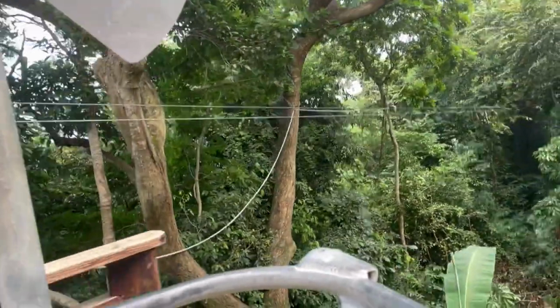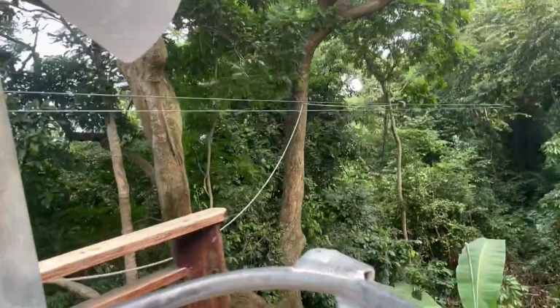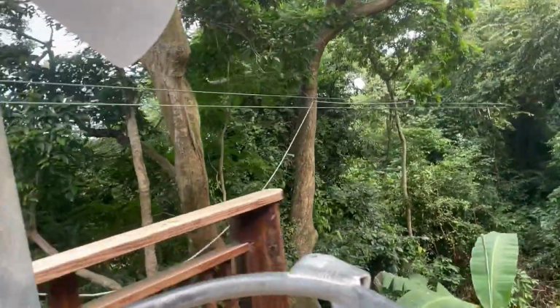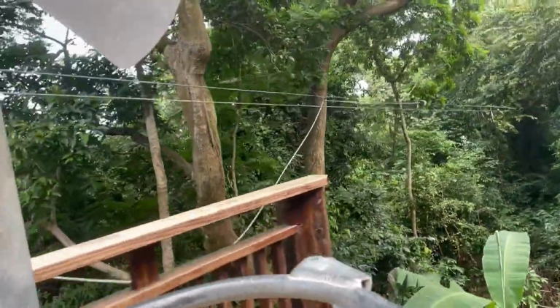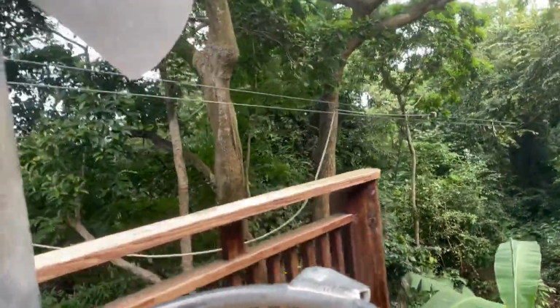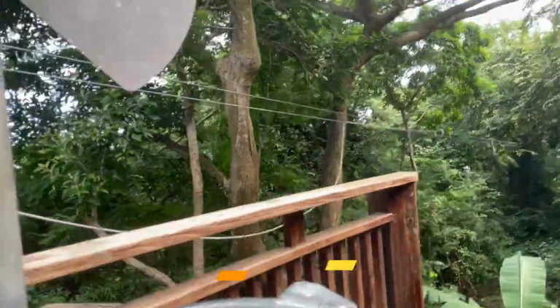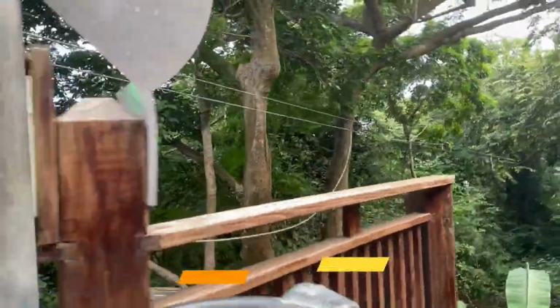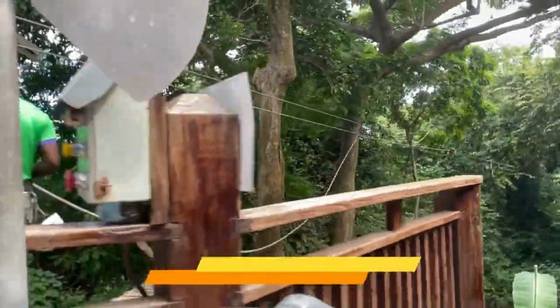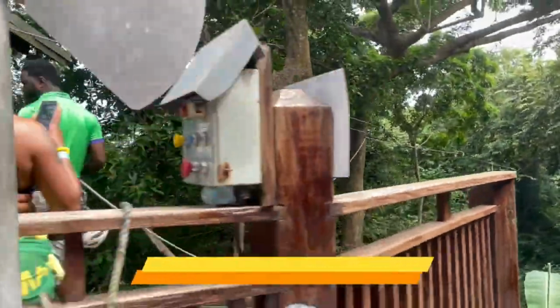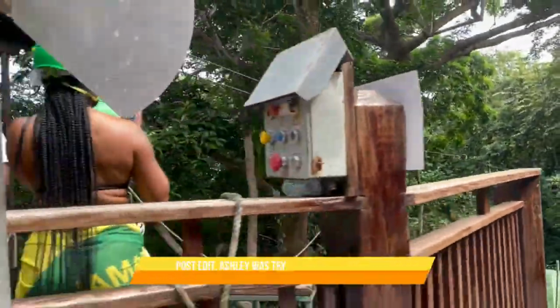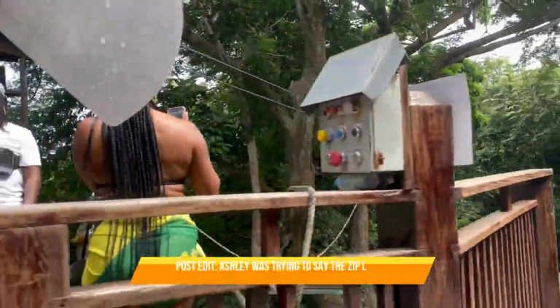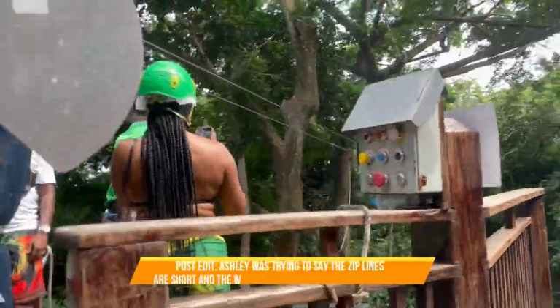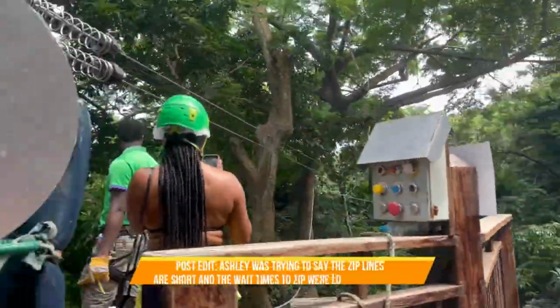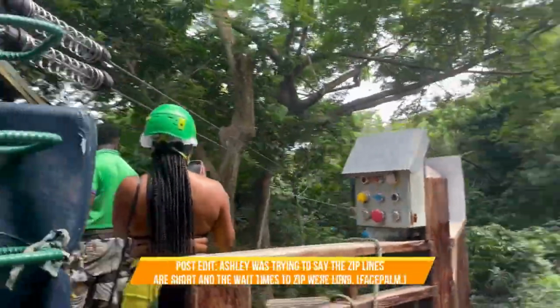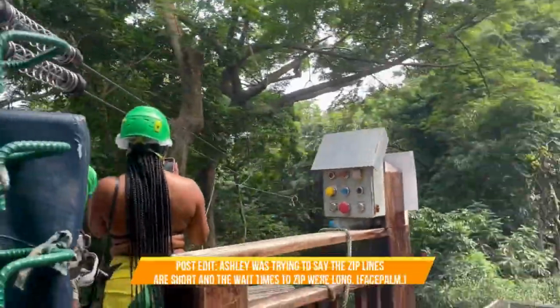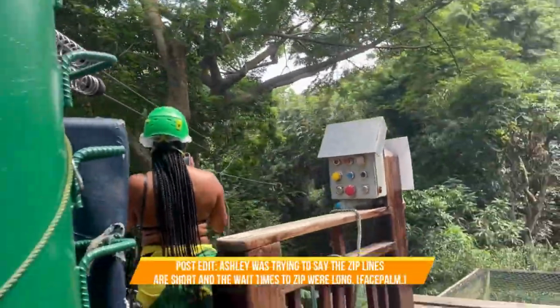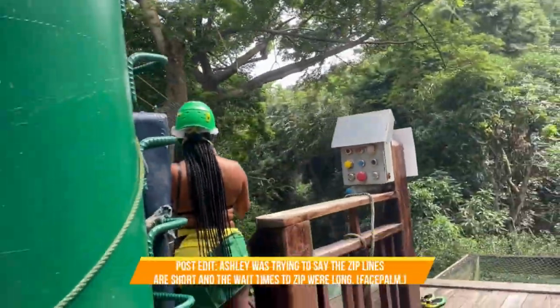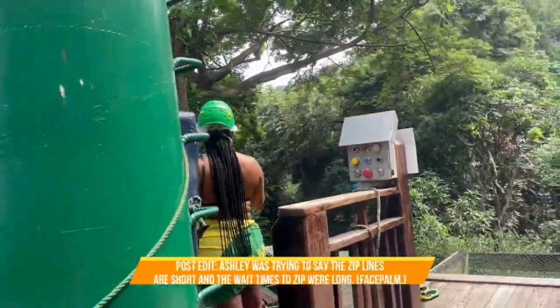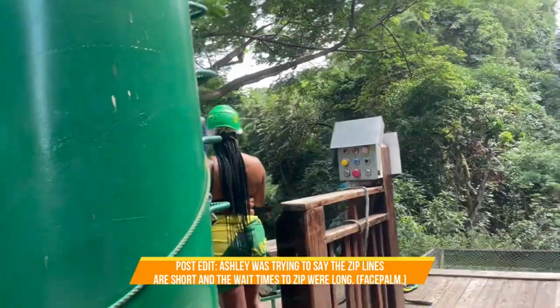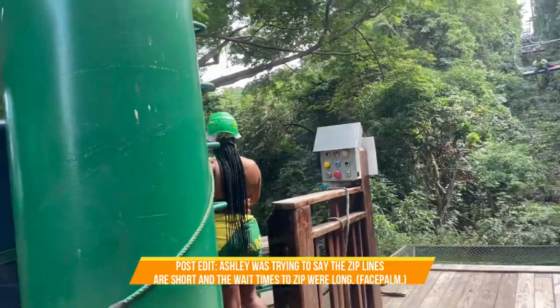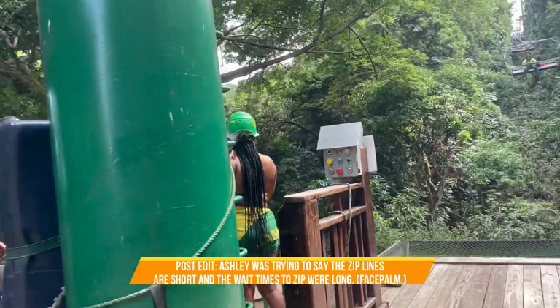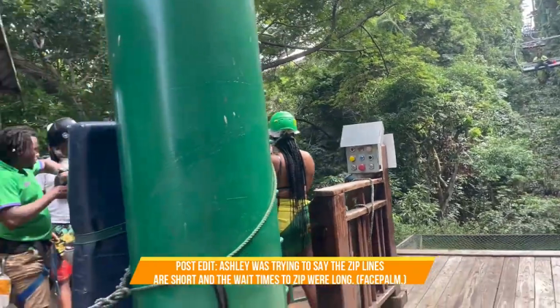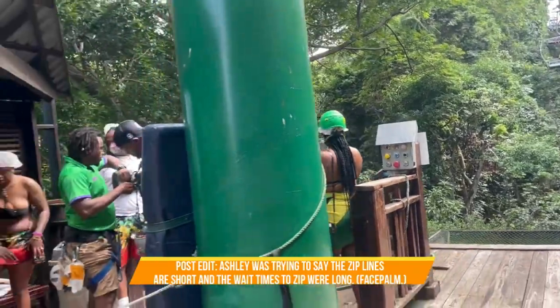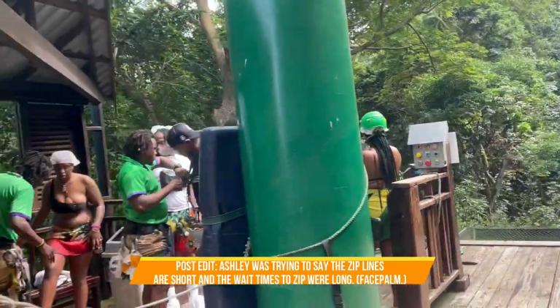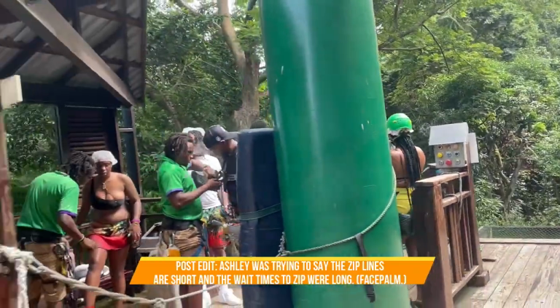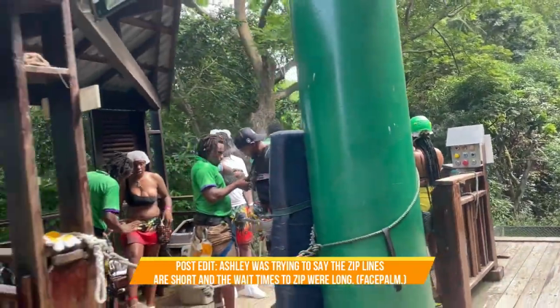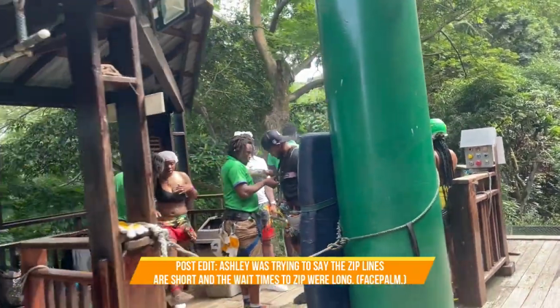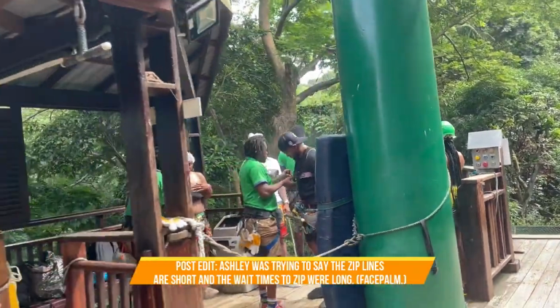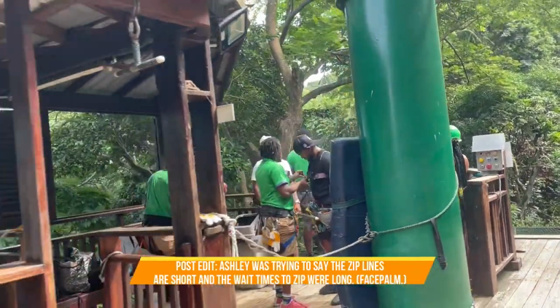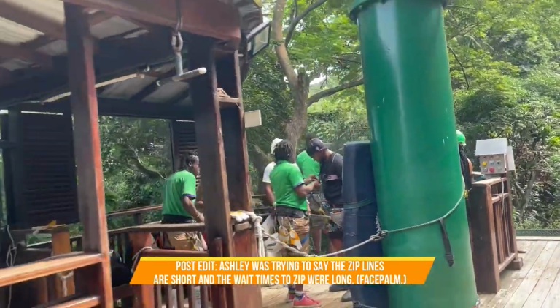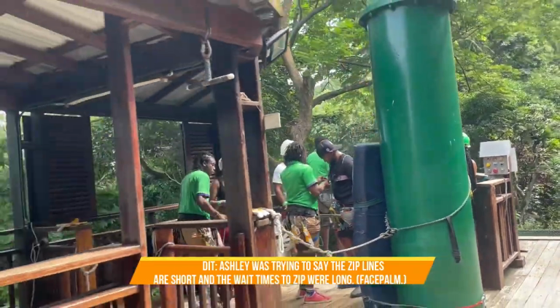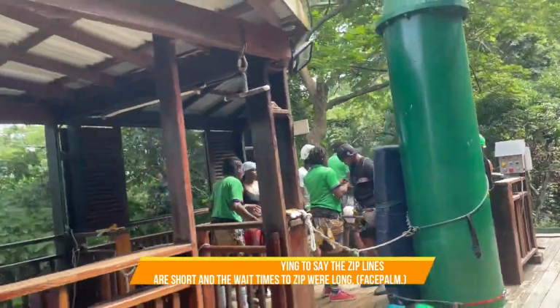Some reviews I had read said that the lines were really short, but we waited in line a long time. That's the only reason we didn't zipline on this trip.